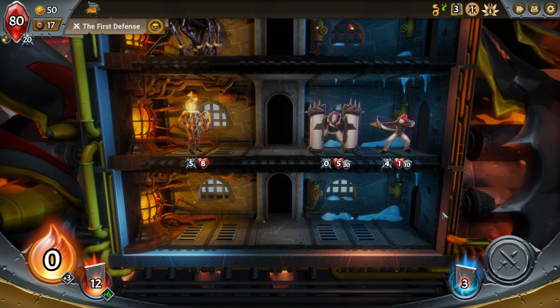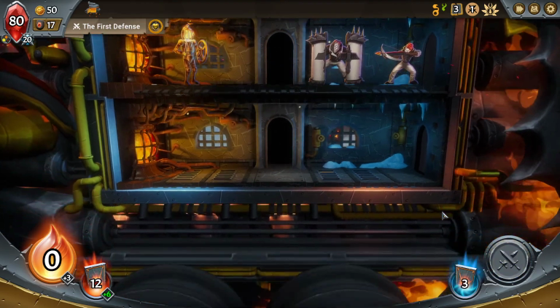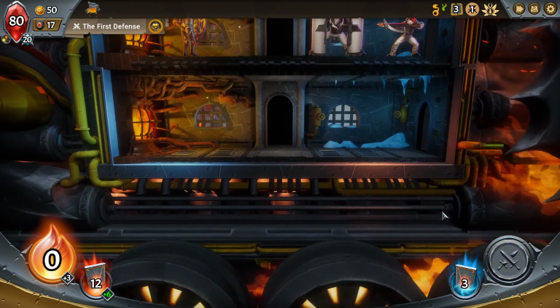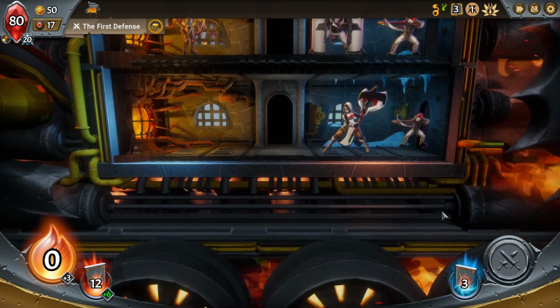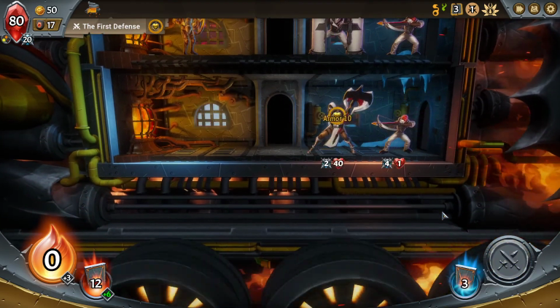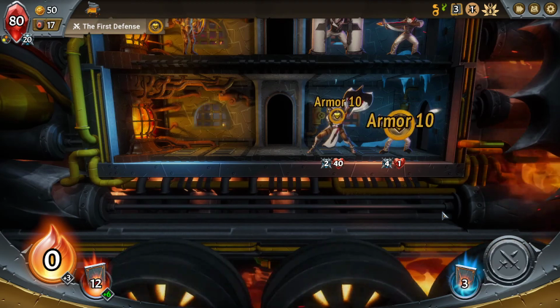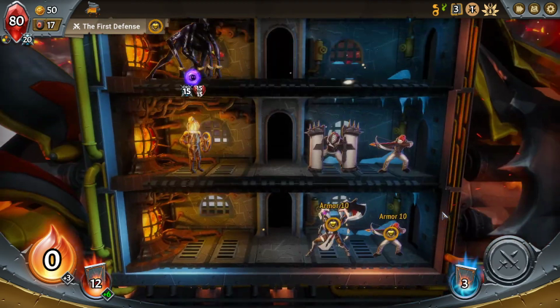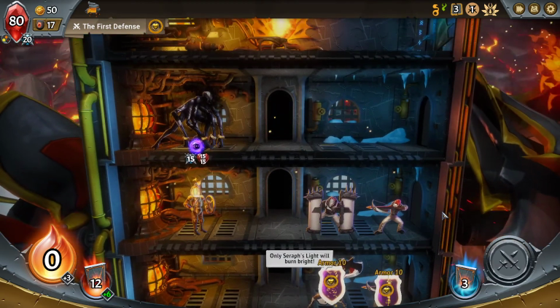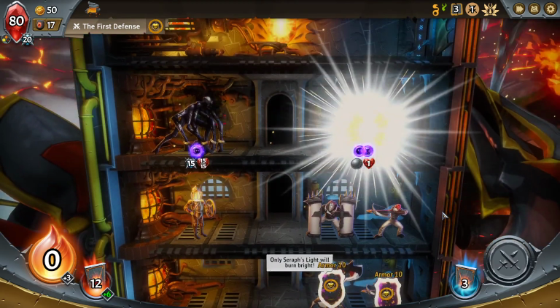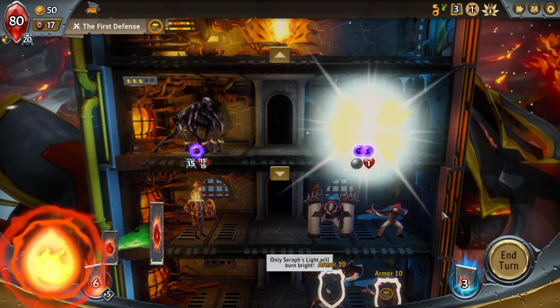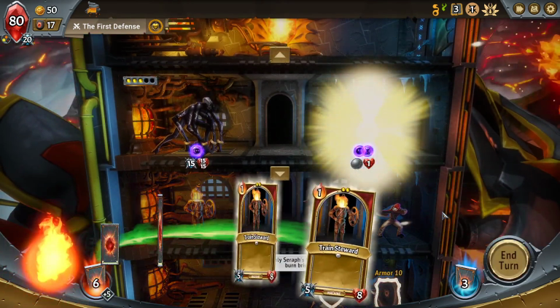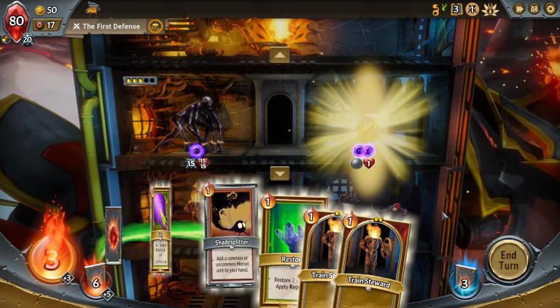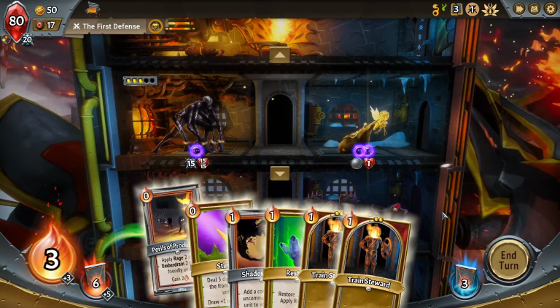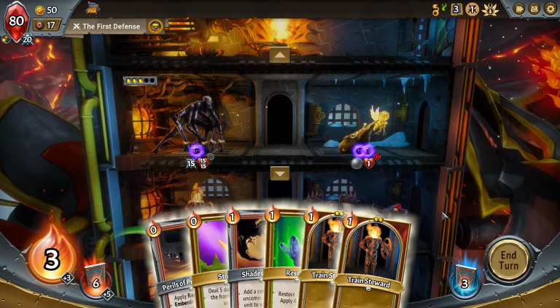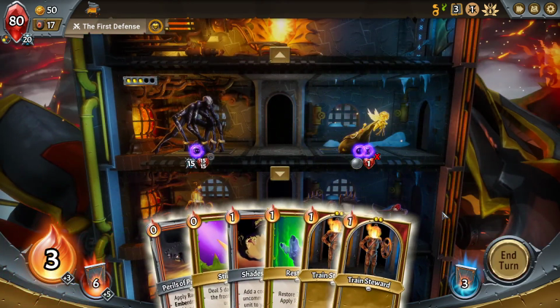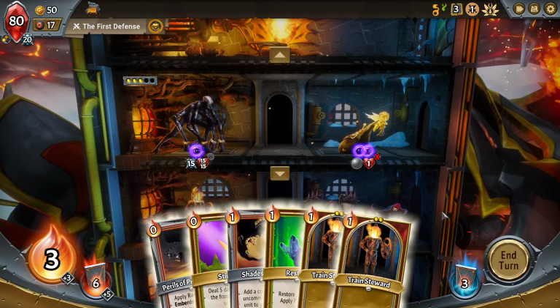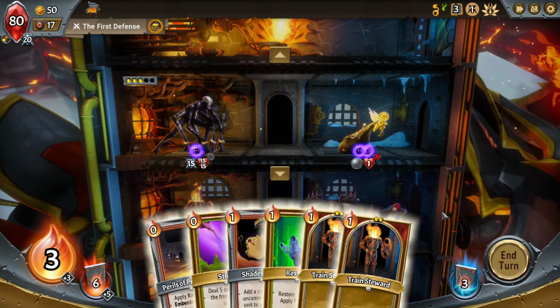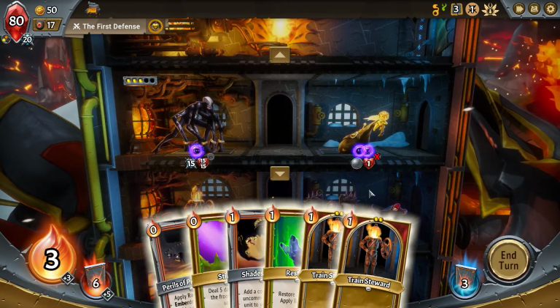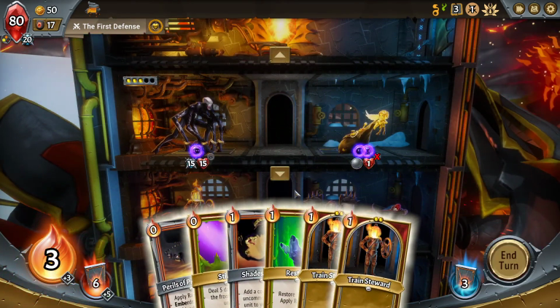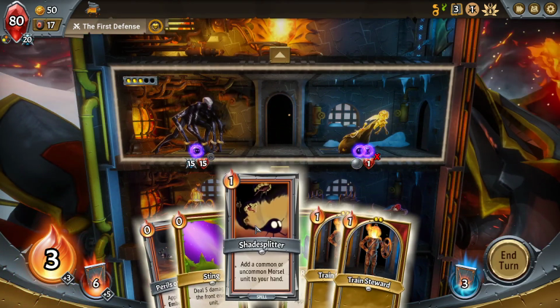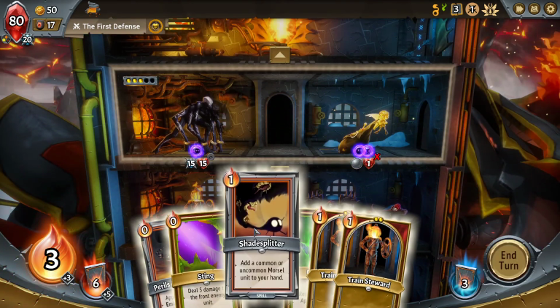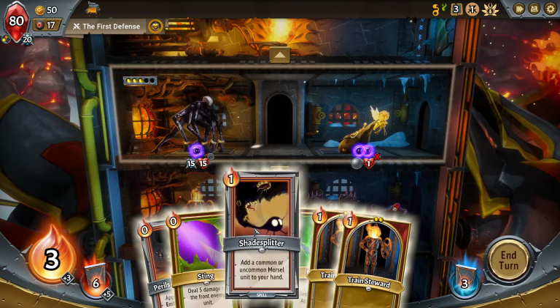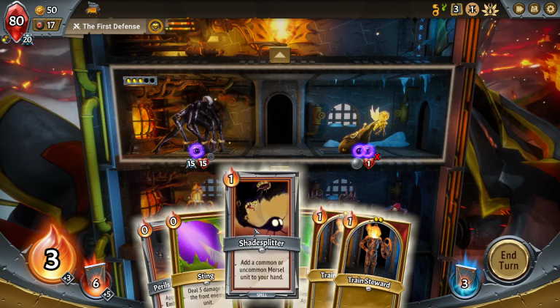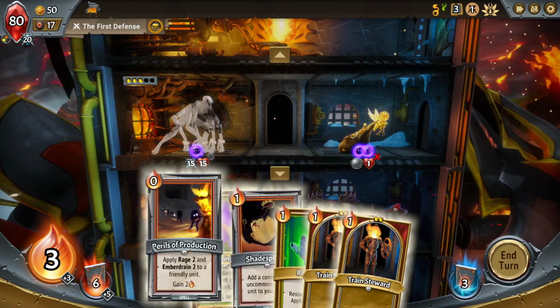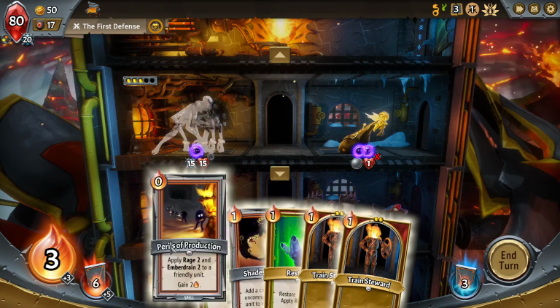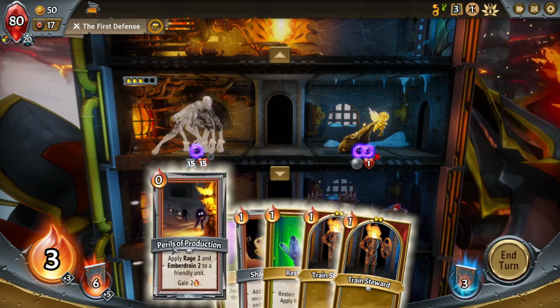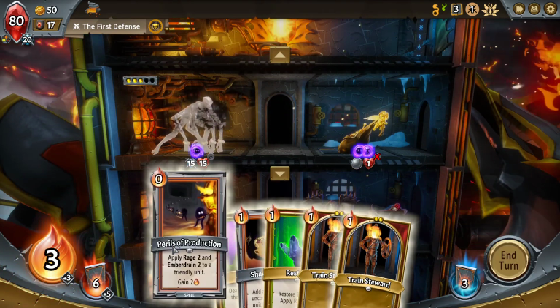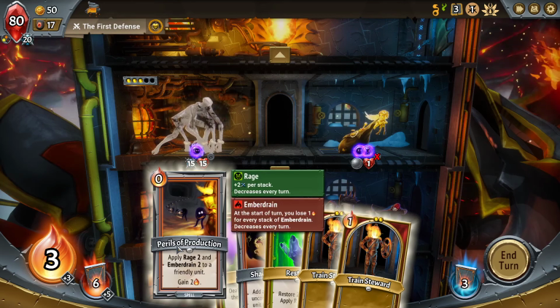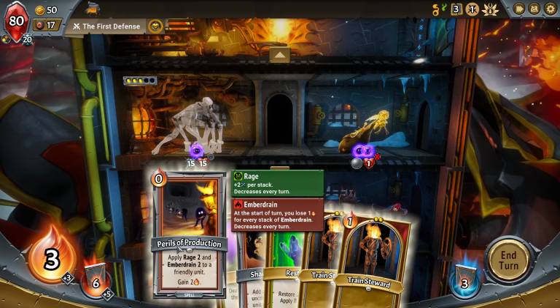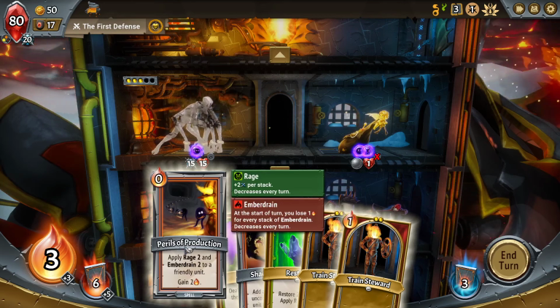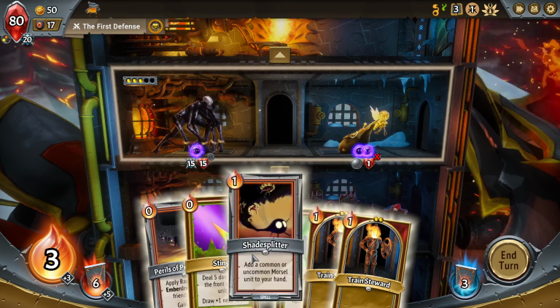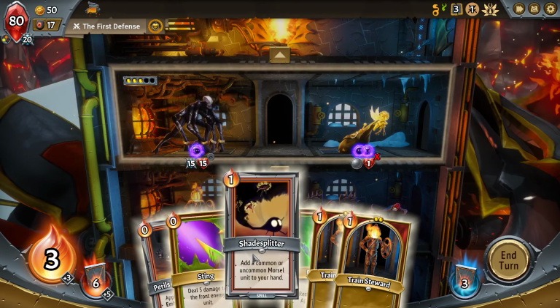We will turn this on because we can get an extra unit - that is not a question. Last time we didn't even take any damage, but this time we probably will because these guys are gonna have some armor. Let's play him up here, and then put a train steward on the second floor to do a little bit of damage and end the turn. We wasted a bunch of energy unfortunately, but hey, there's worse things that could happen.